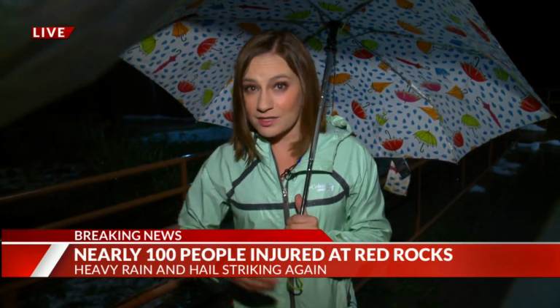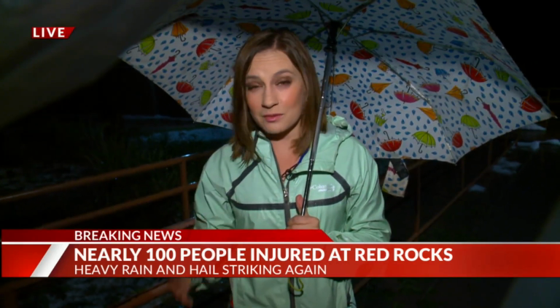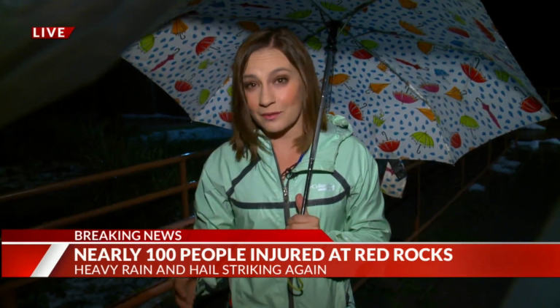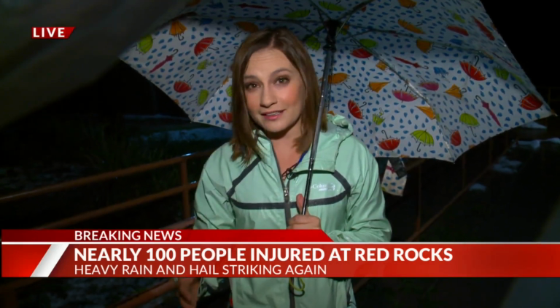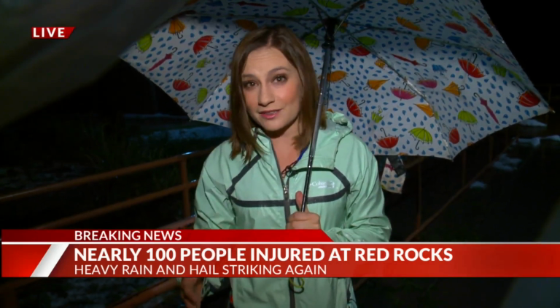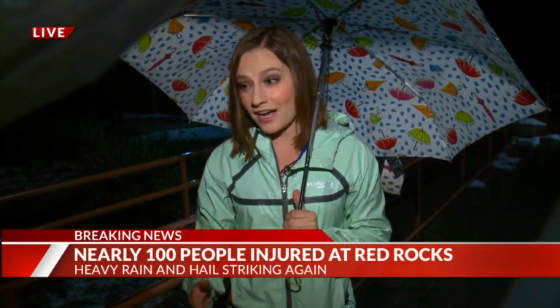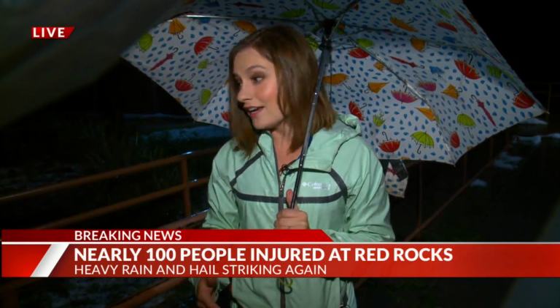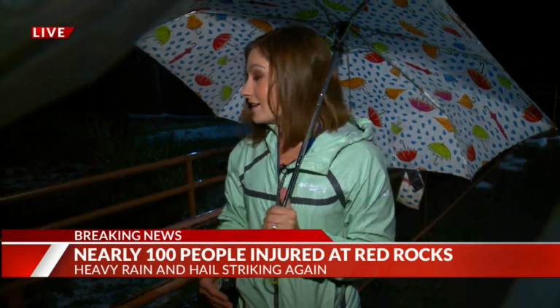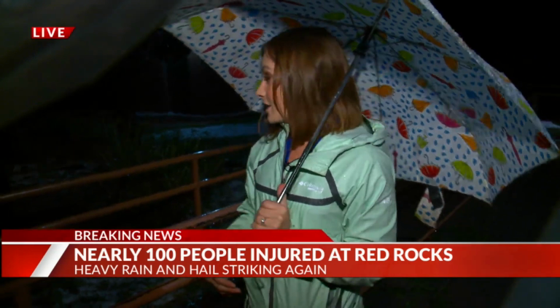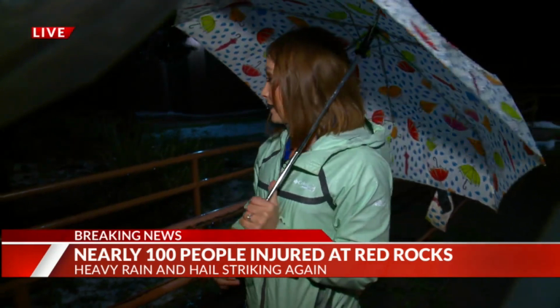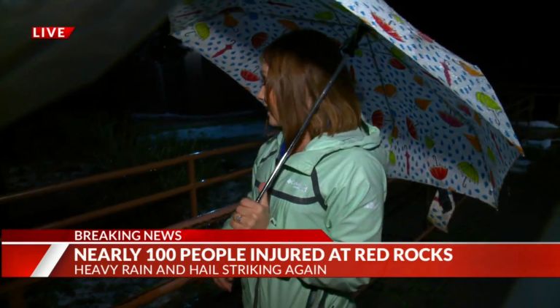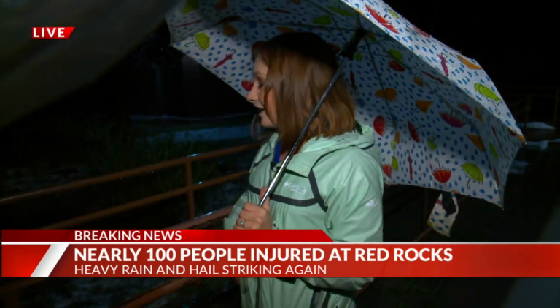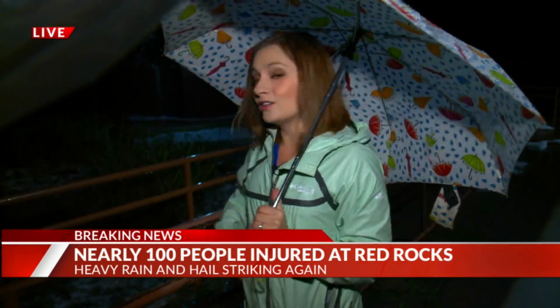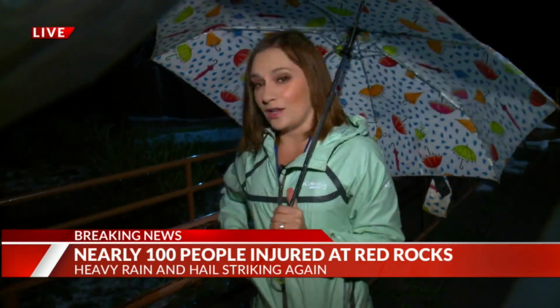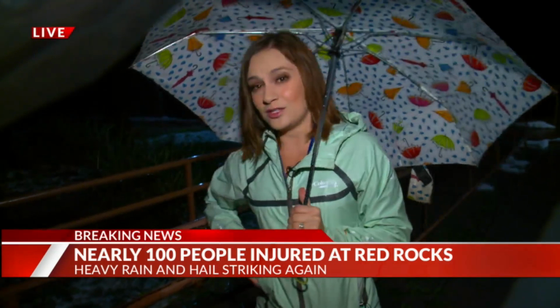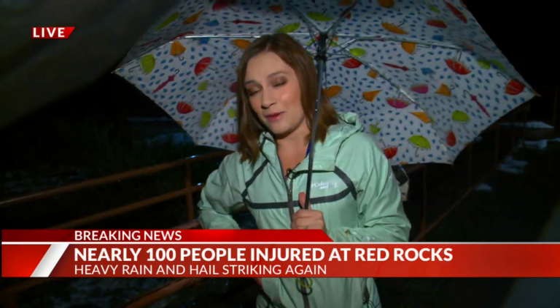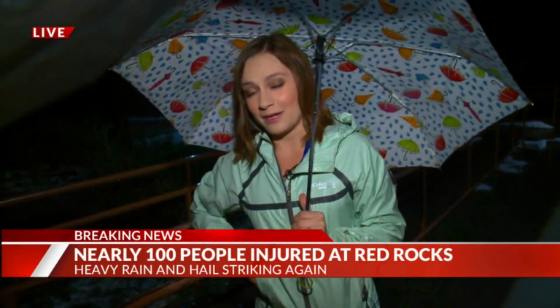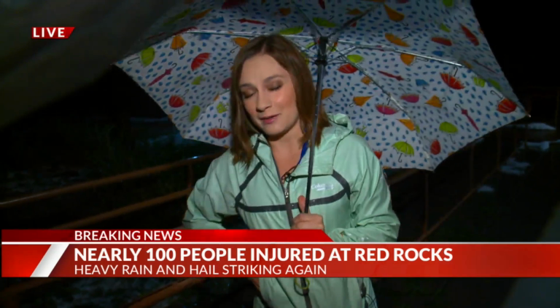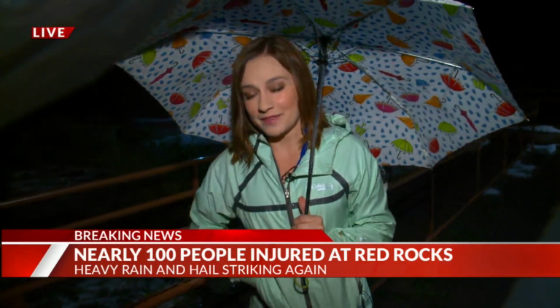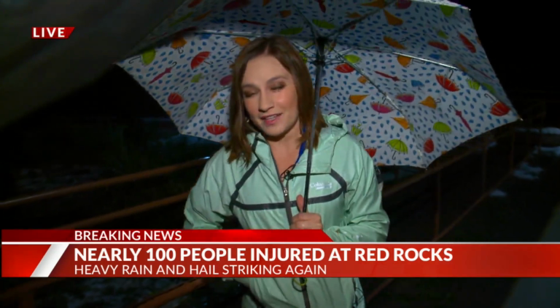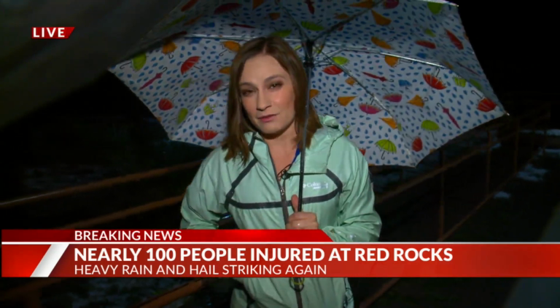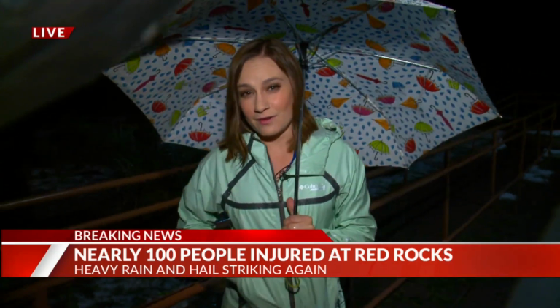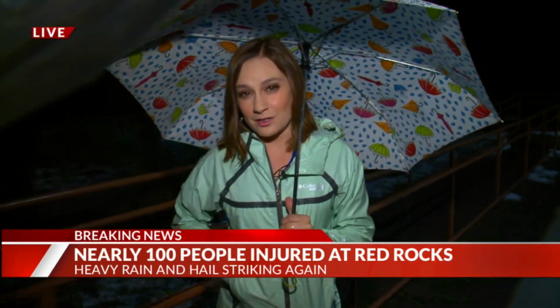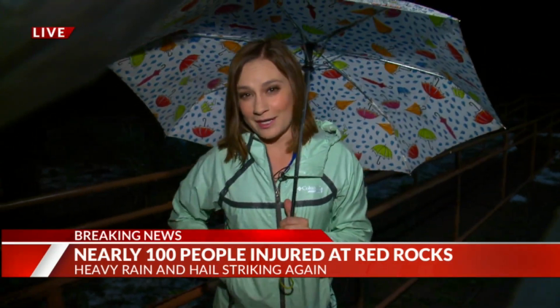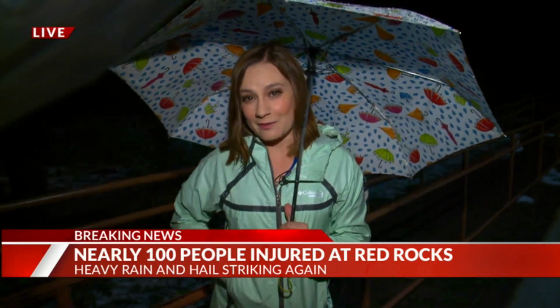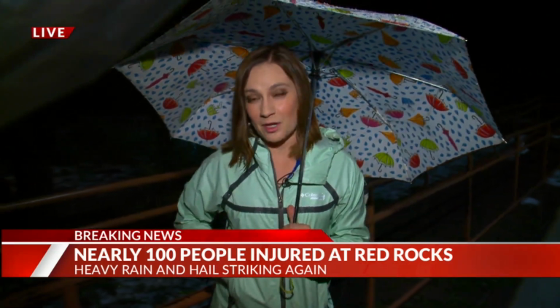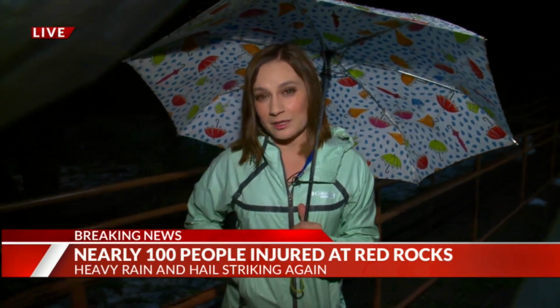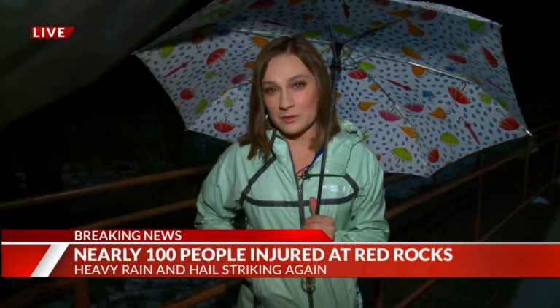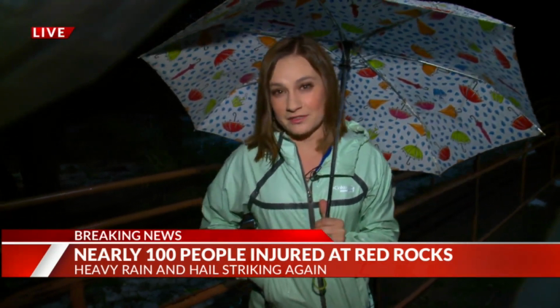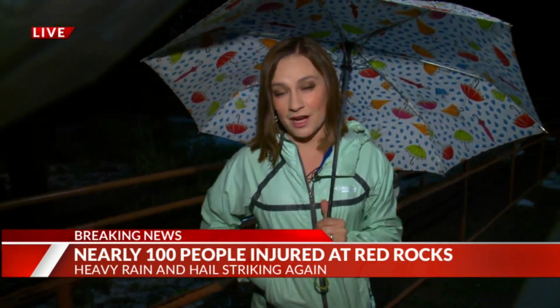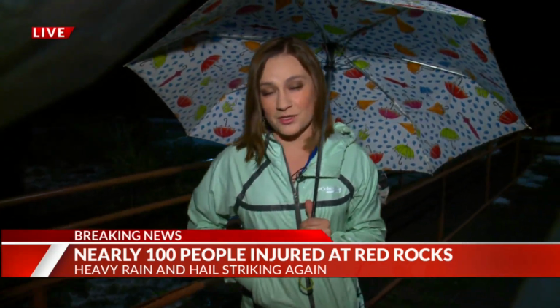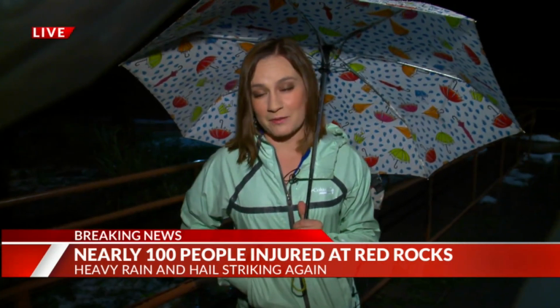Obviously it's going to be a big cleanup mess. When the rain clears out, it's going to be a lot to do out here at Red Rocks right now. Carly Moore, Fox 31.